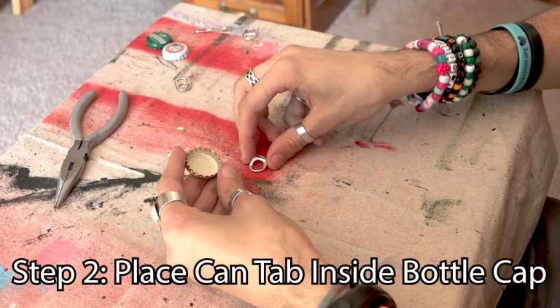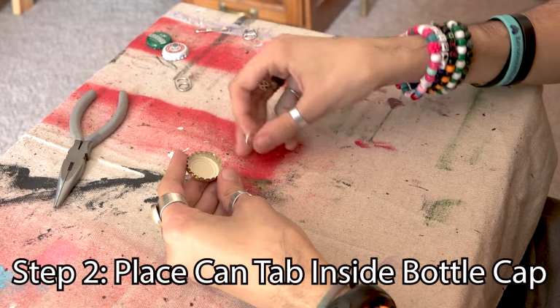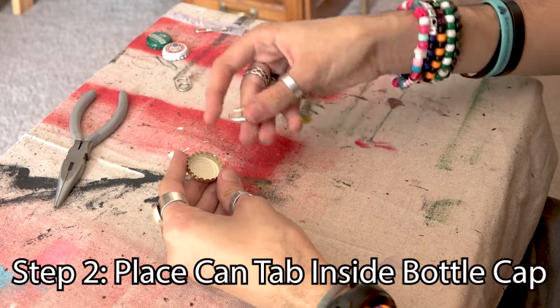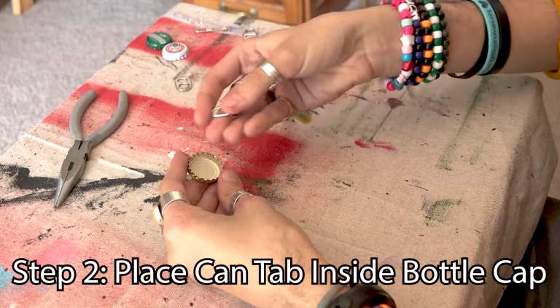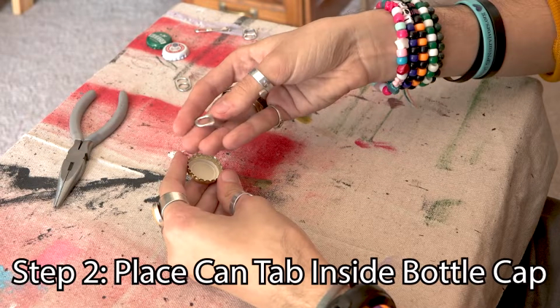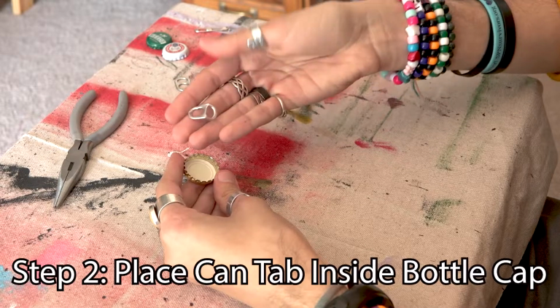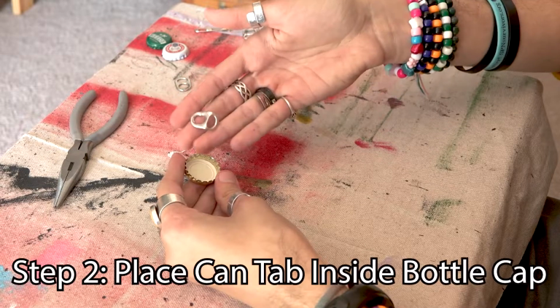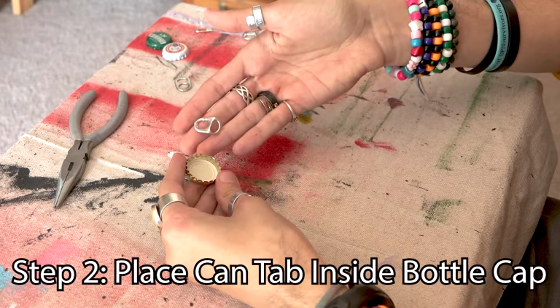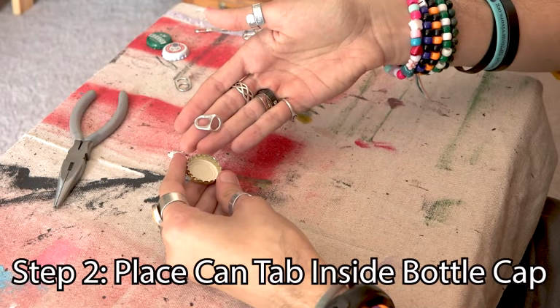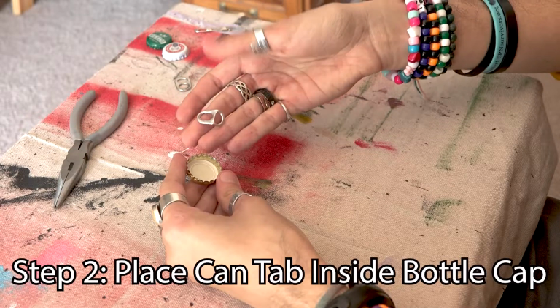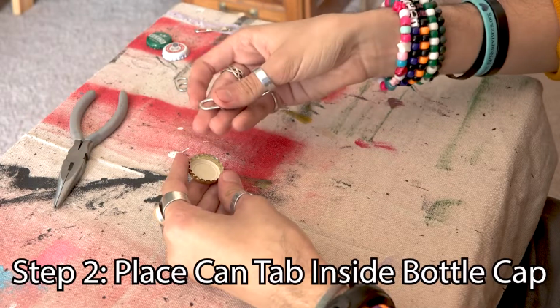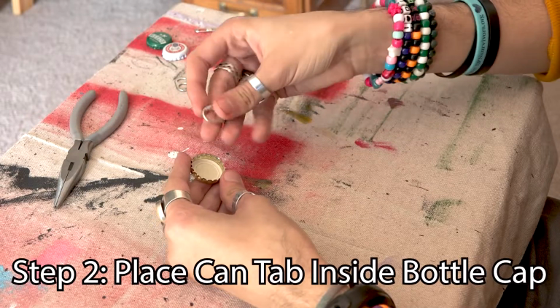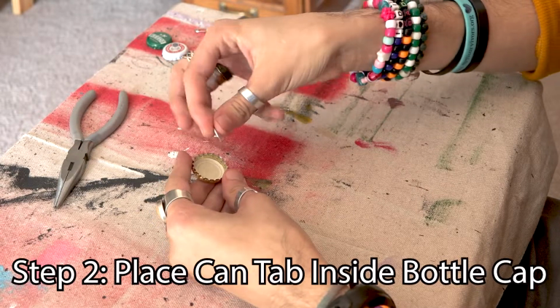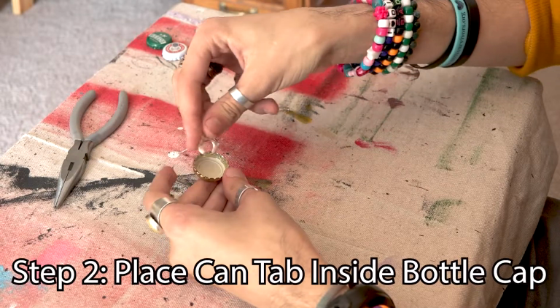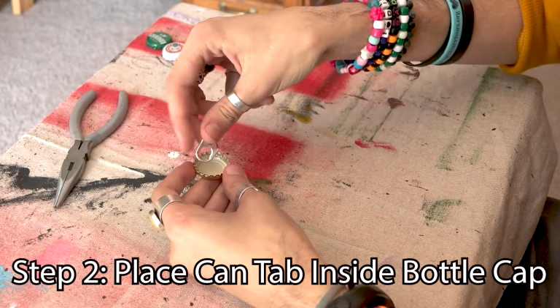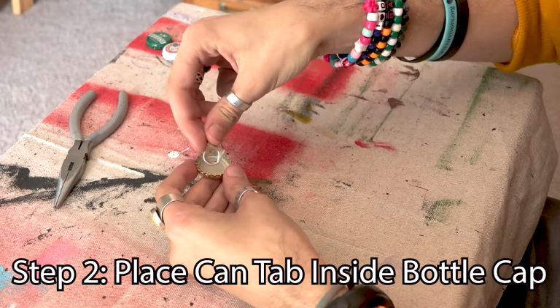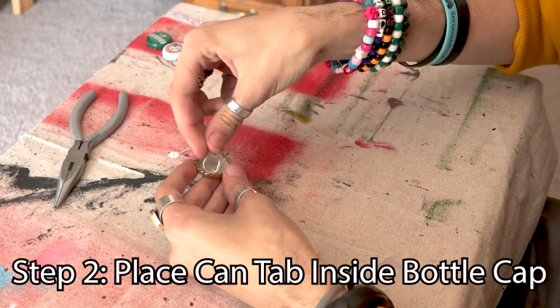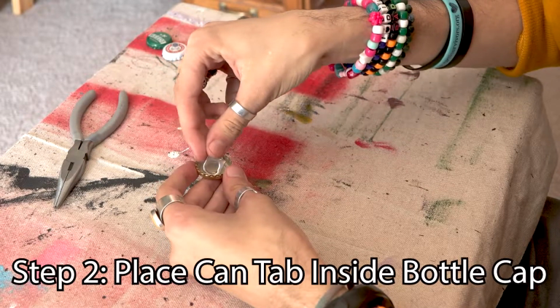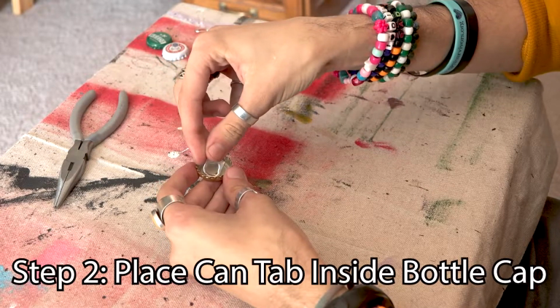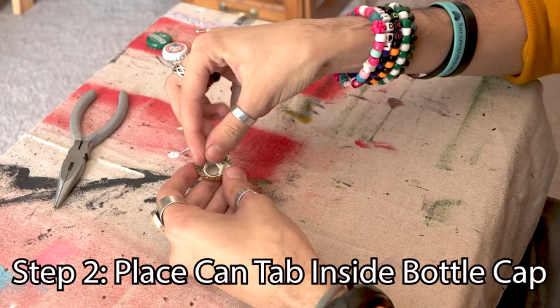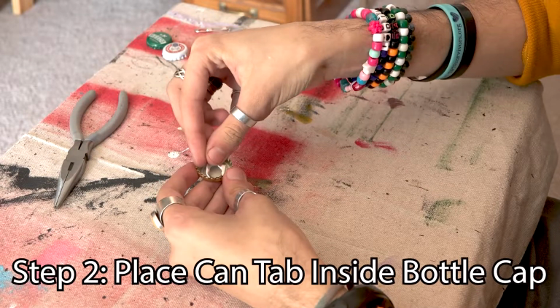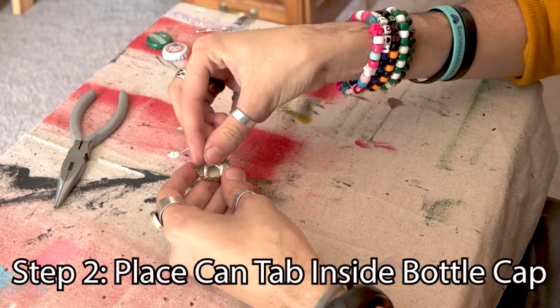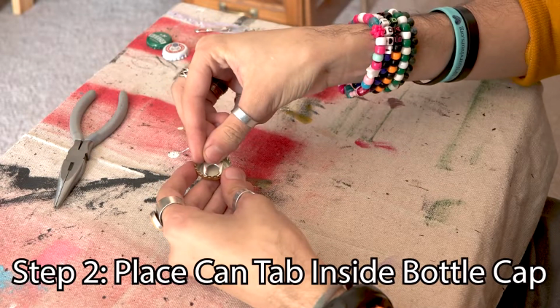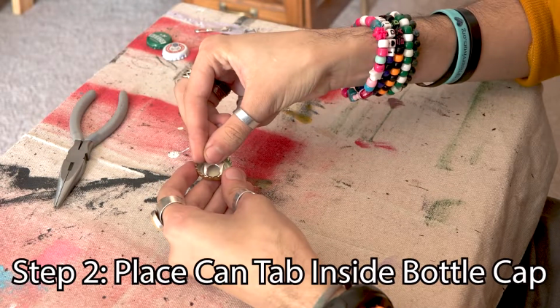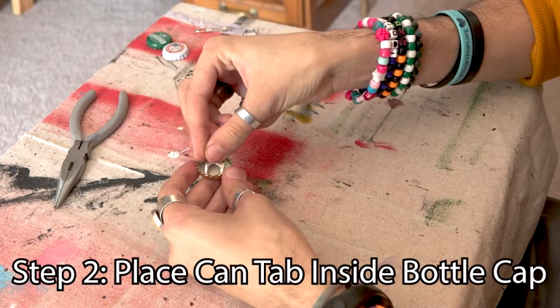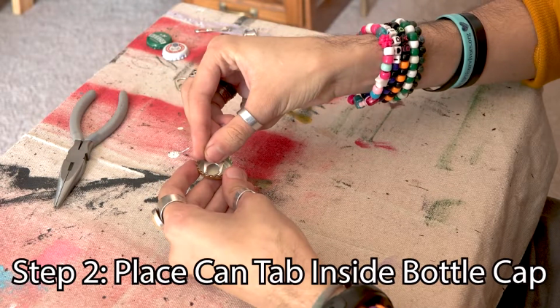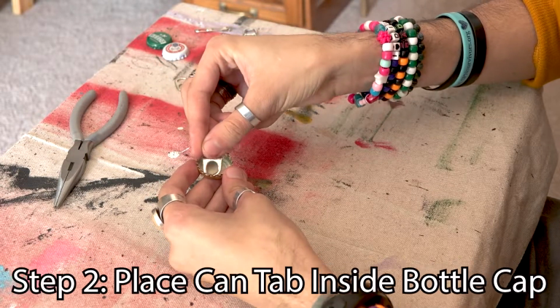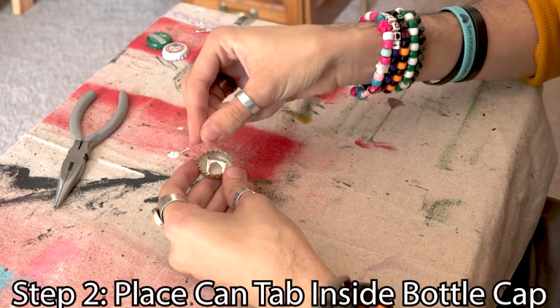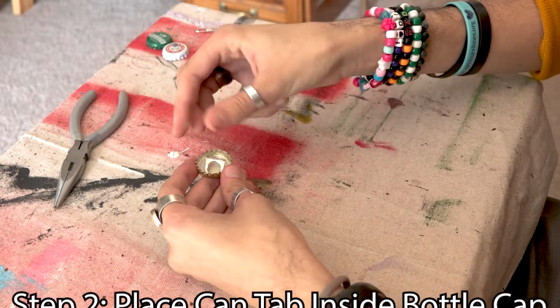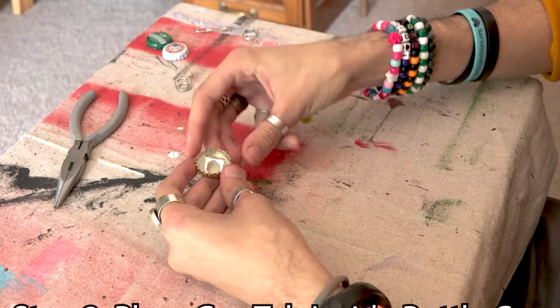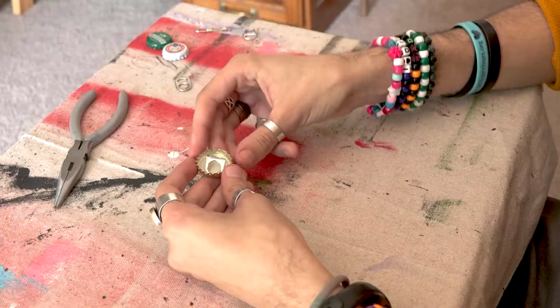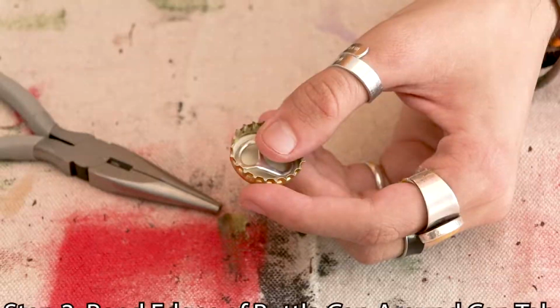Now that we have that done we're gonna take that bent can tab and we're gonna place it inside of the bottle cap. The orientation doesn't matter.